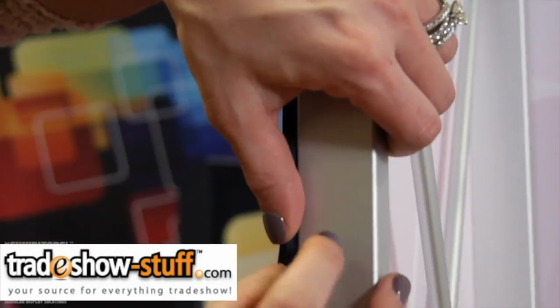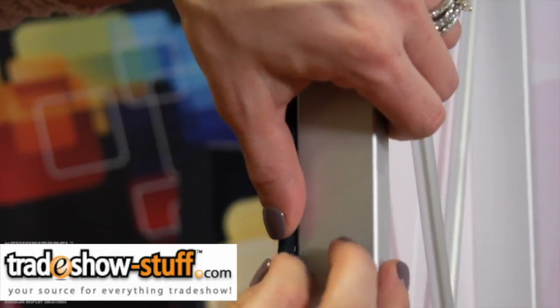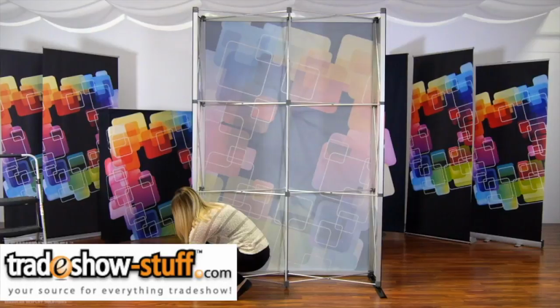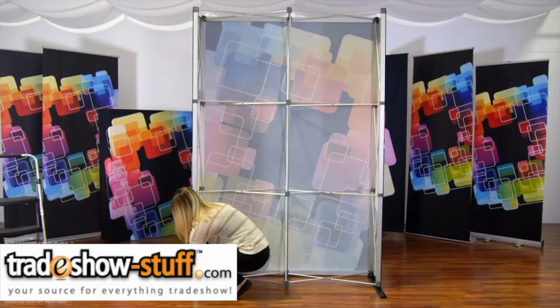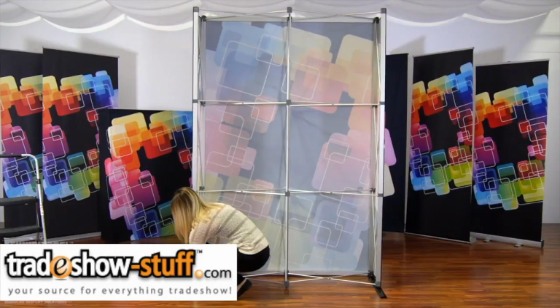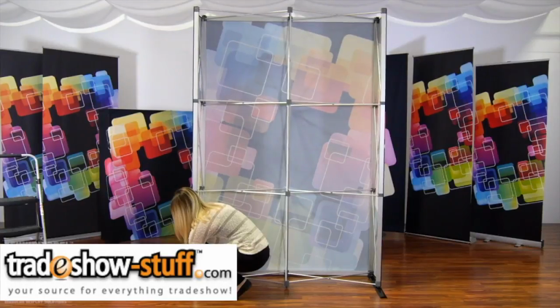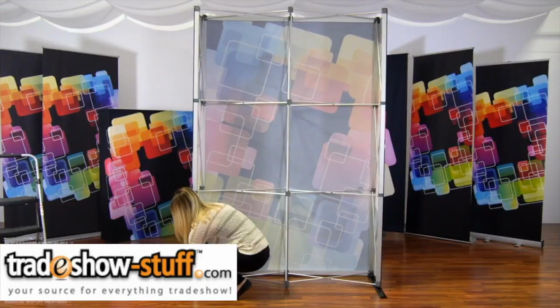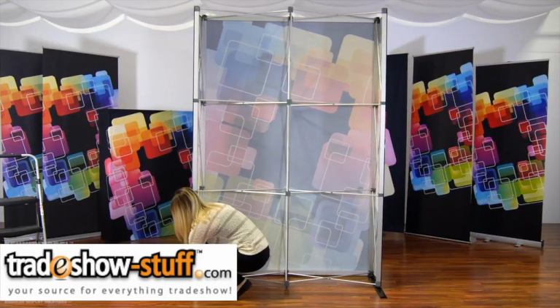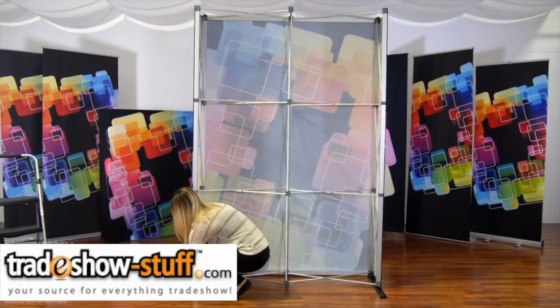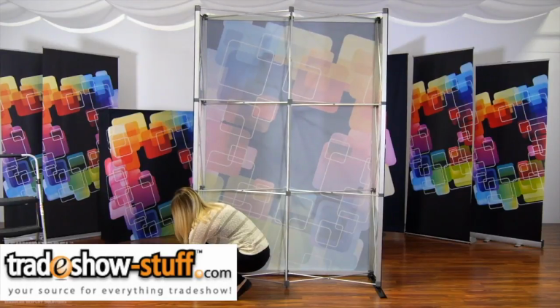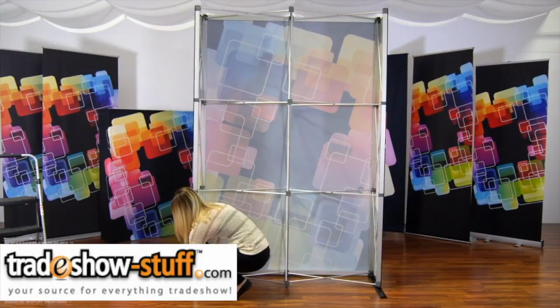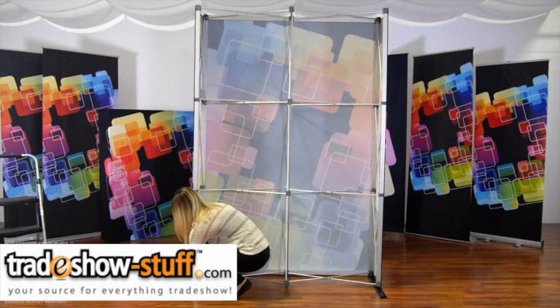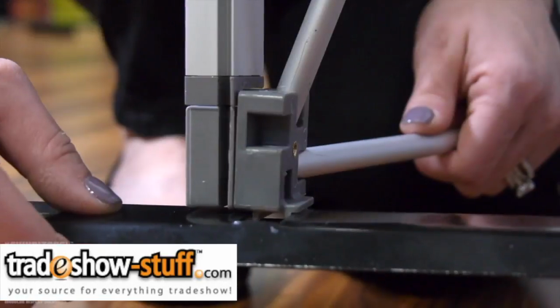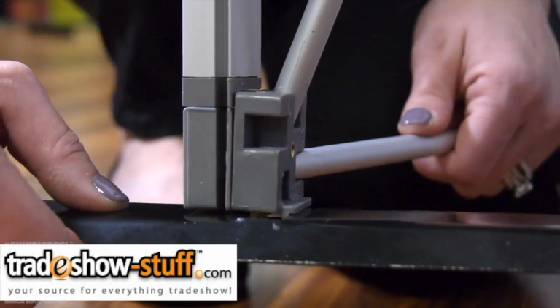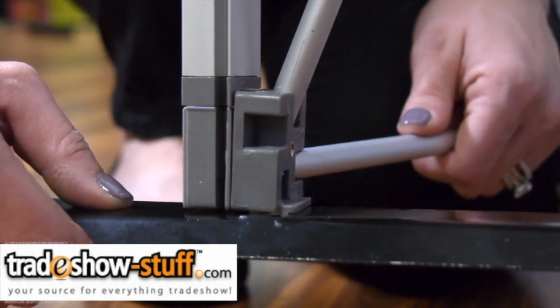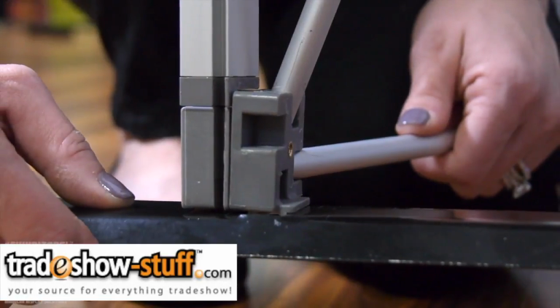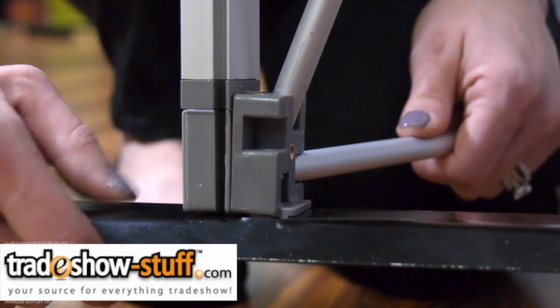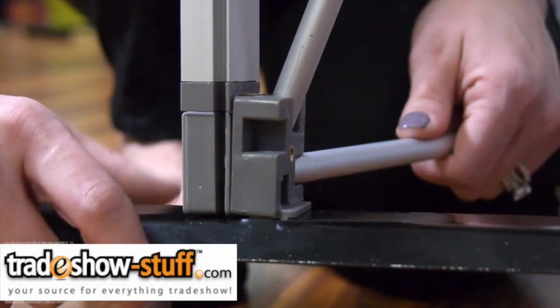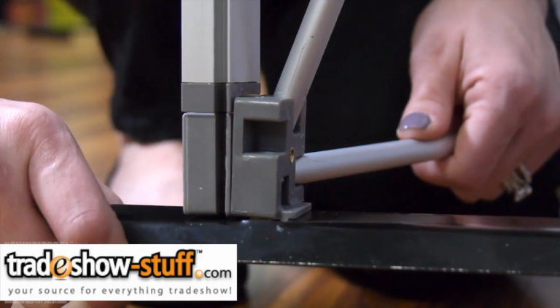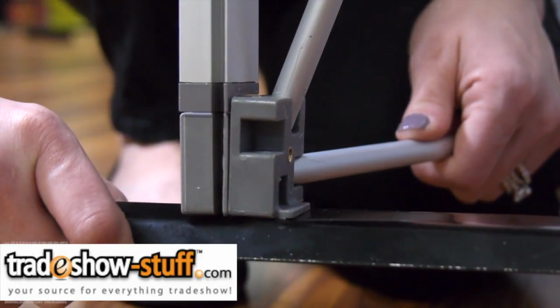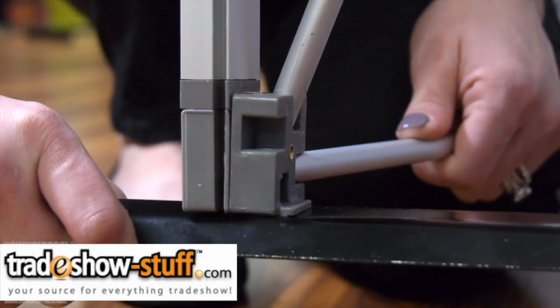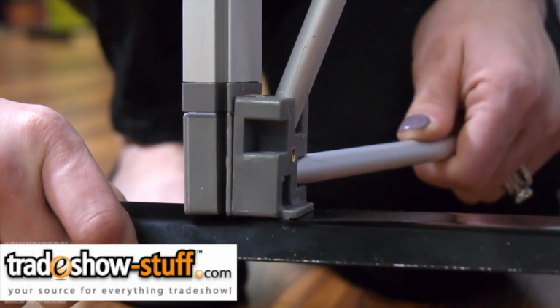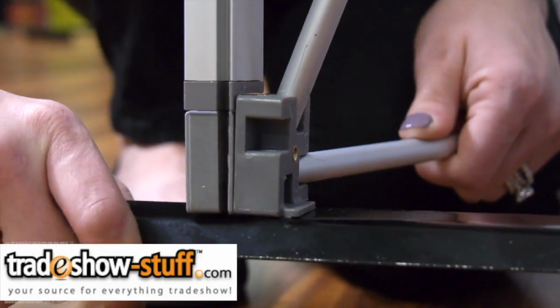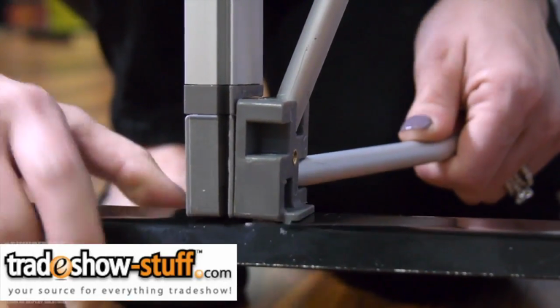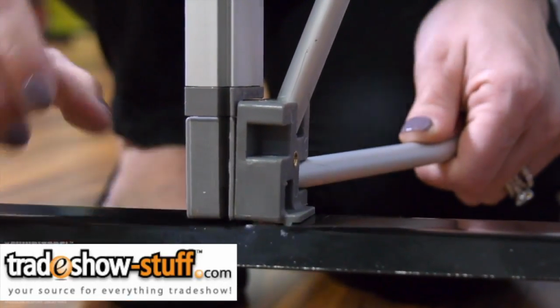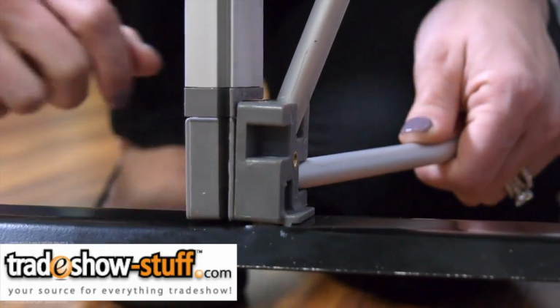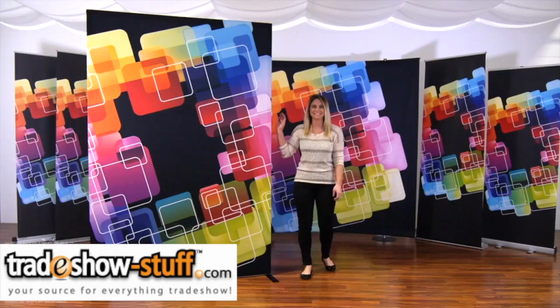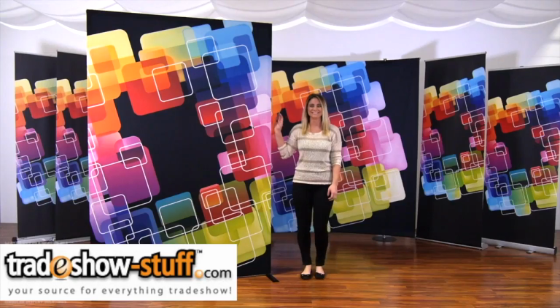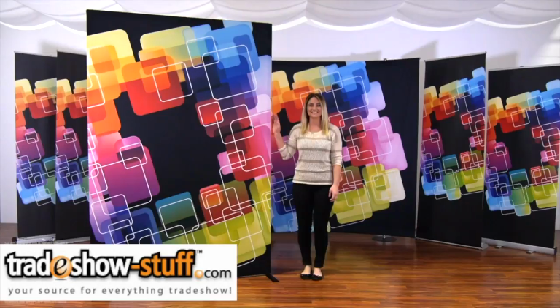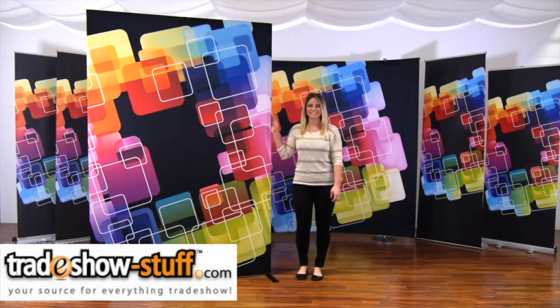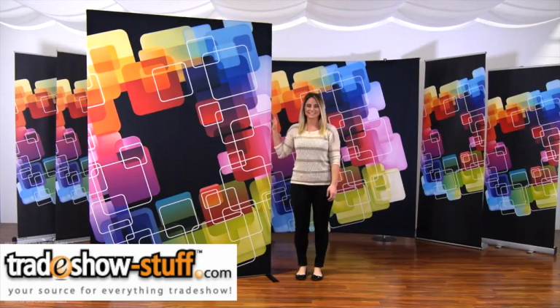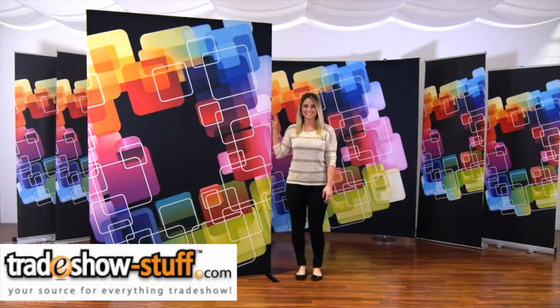For frames over three quads high, stabilizing feet attach simply.